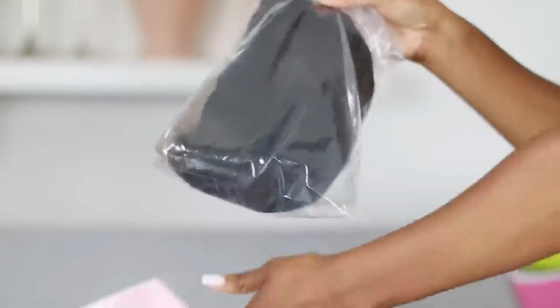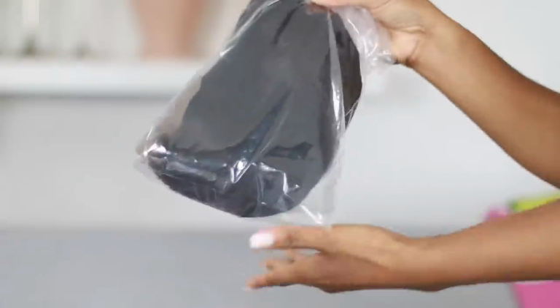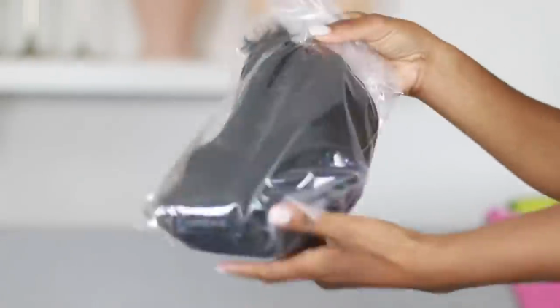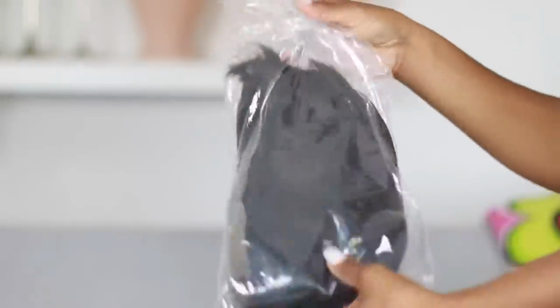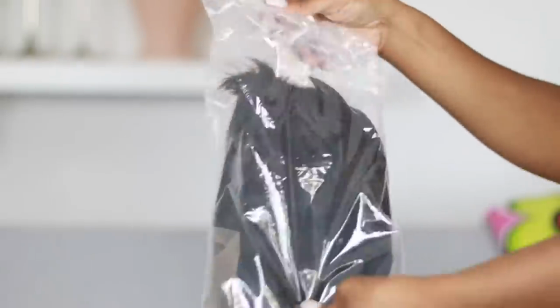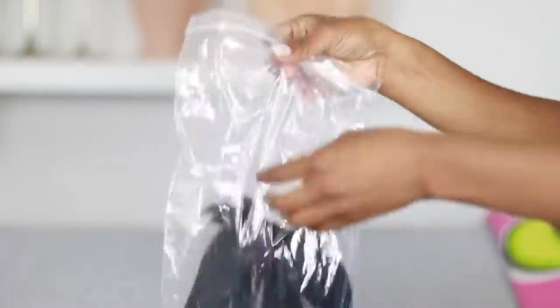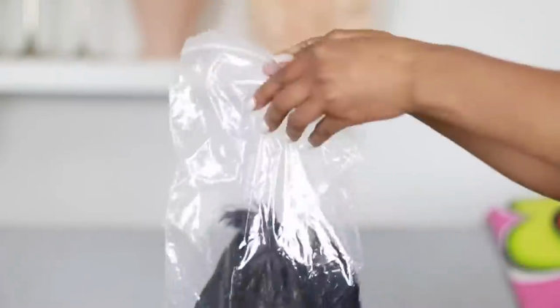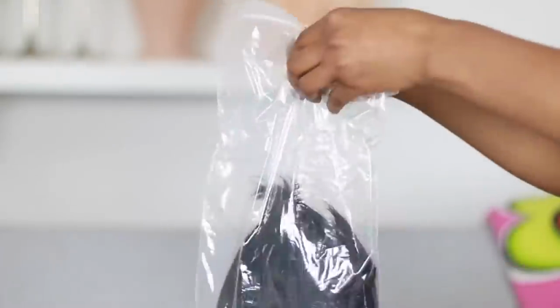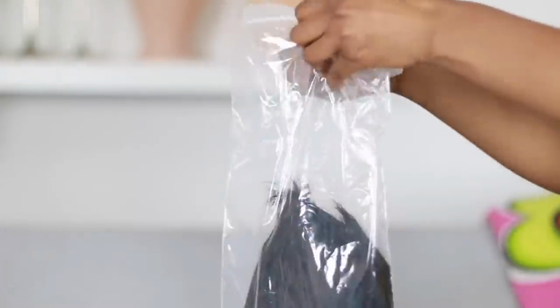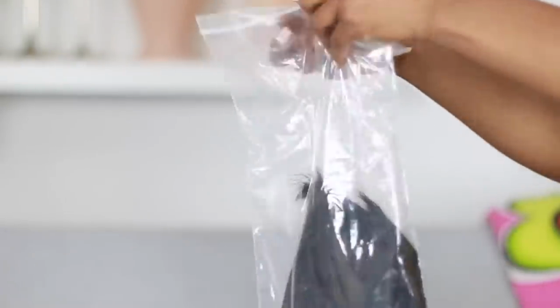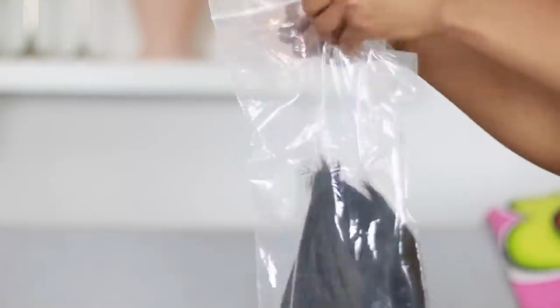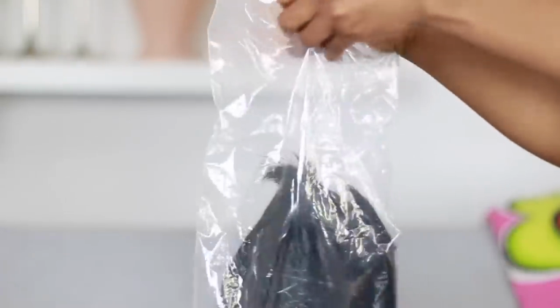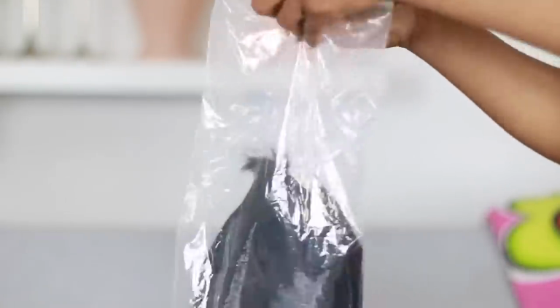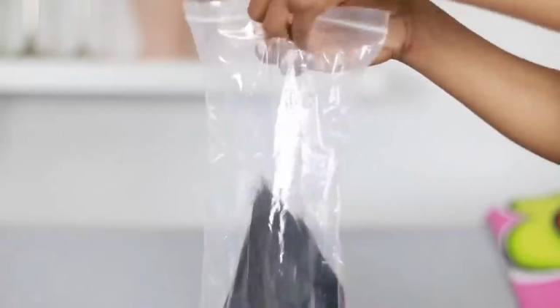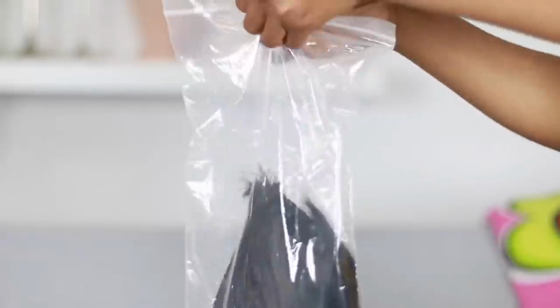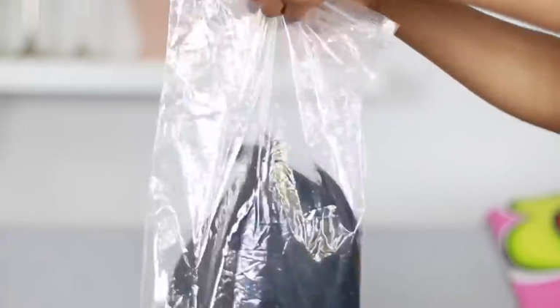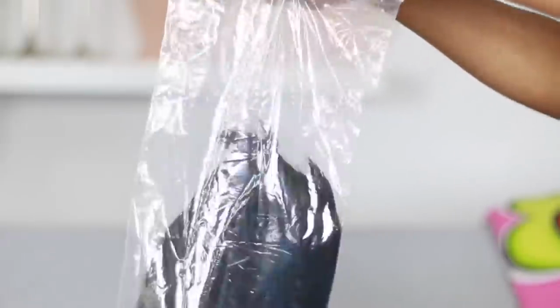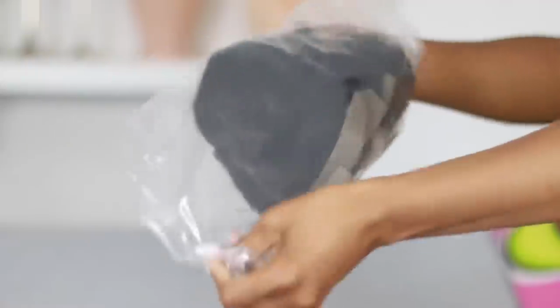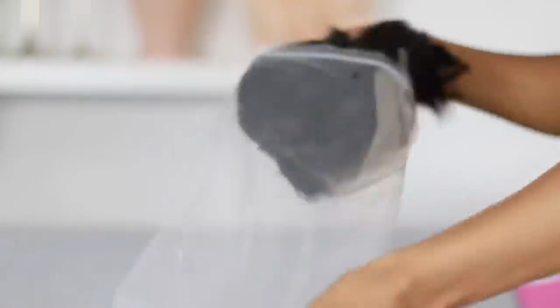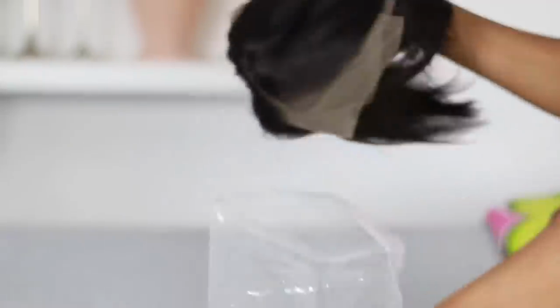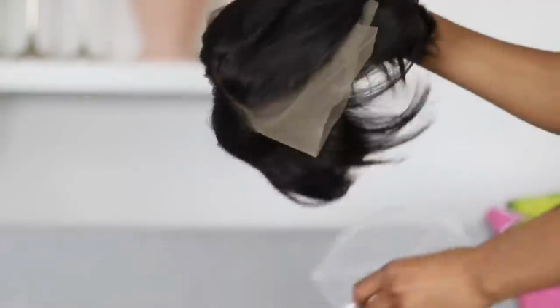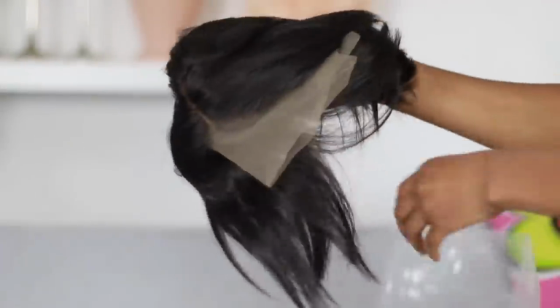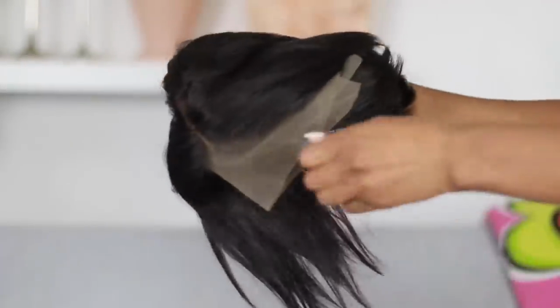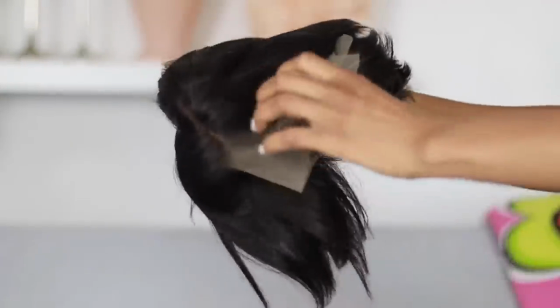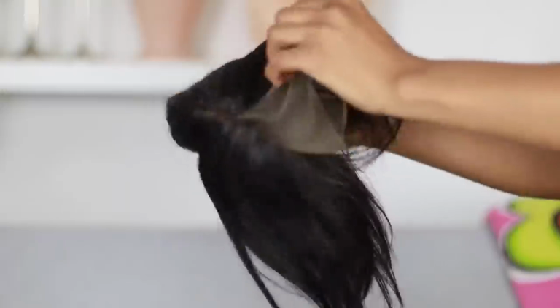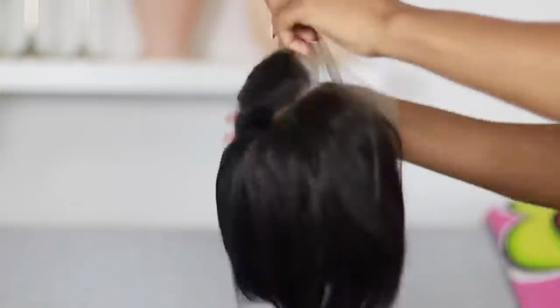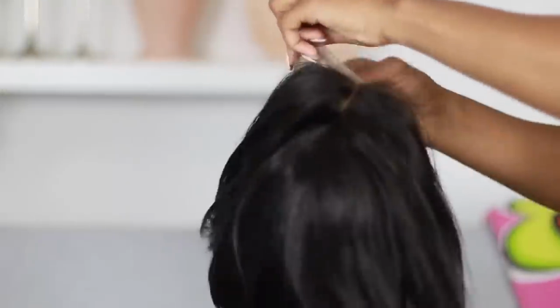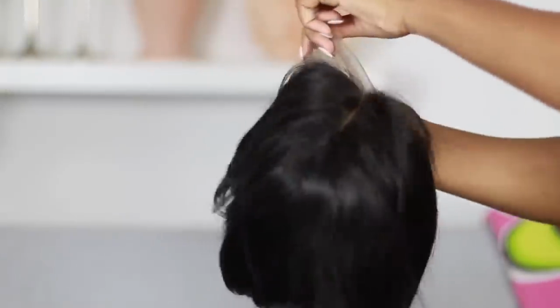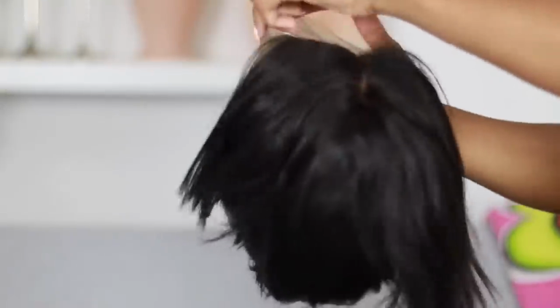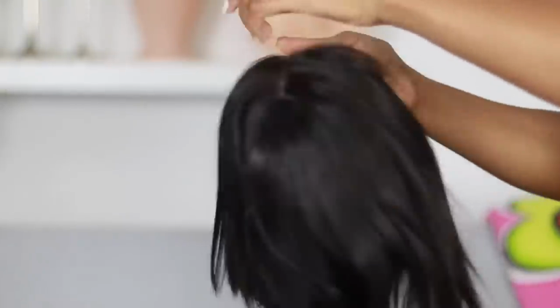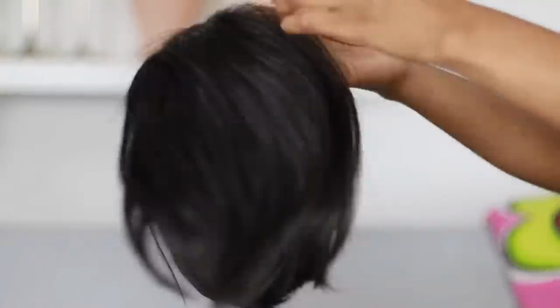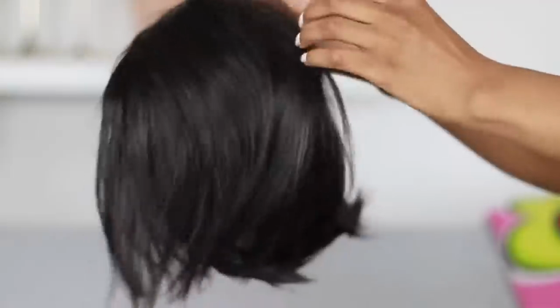So it comes in the box and this is what it looks like in a plastic bag — all that good stuff.